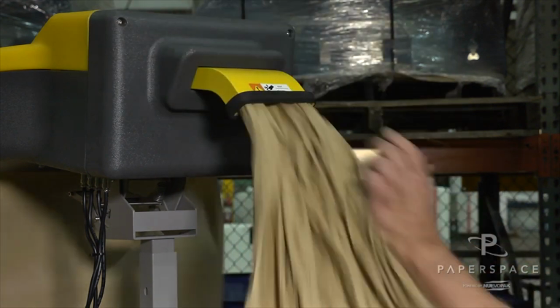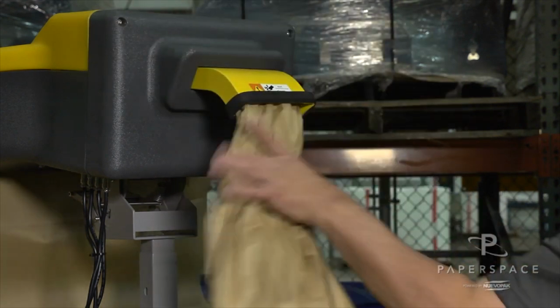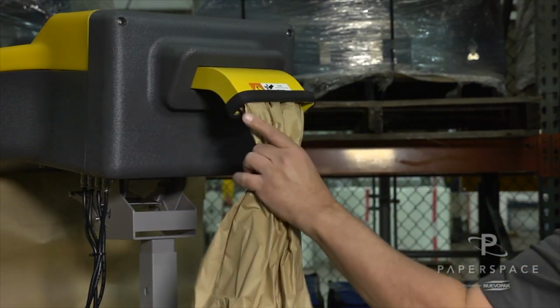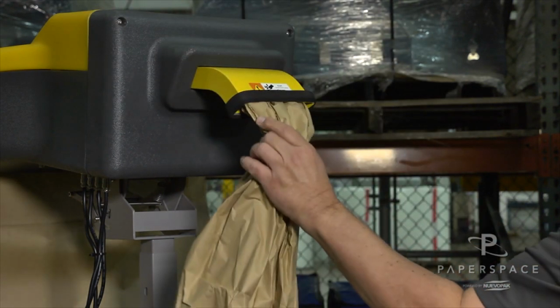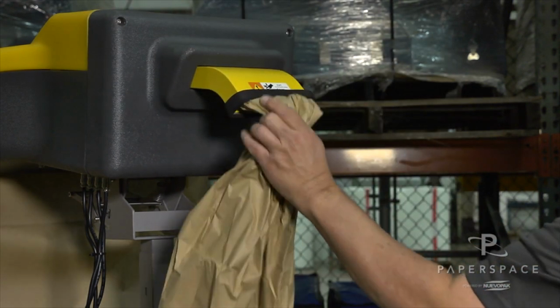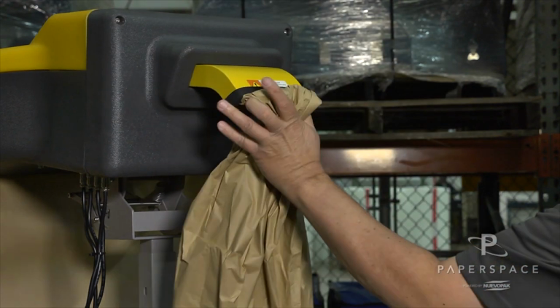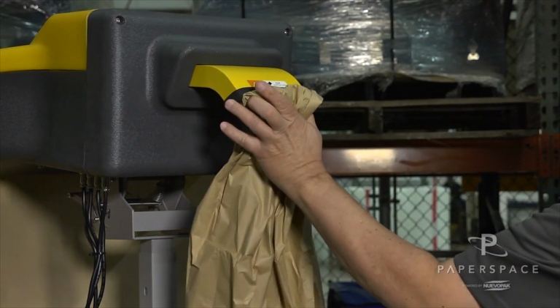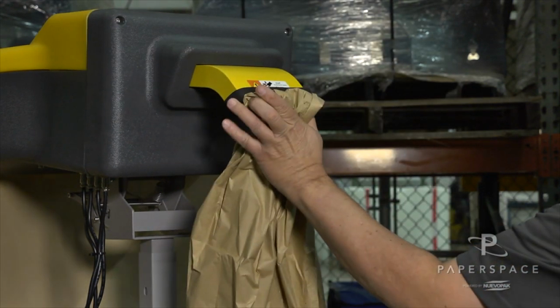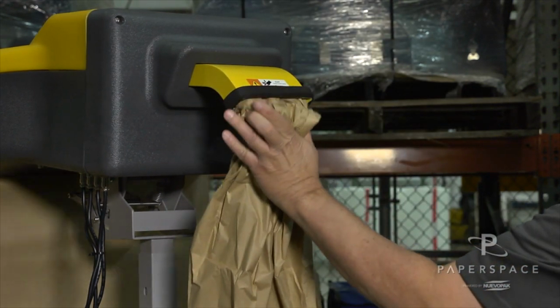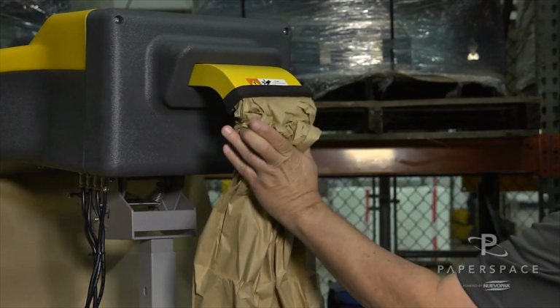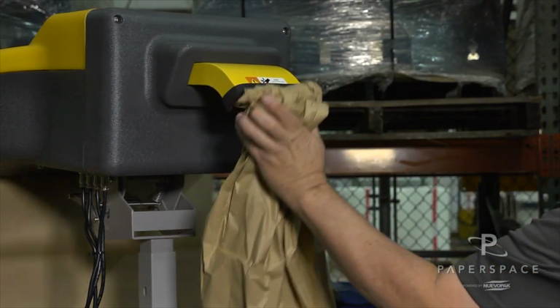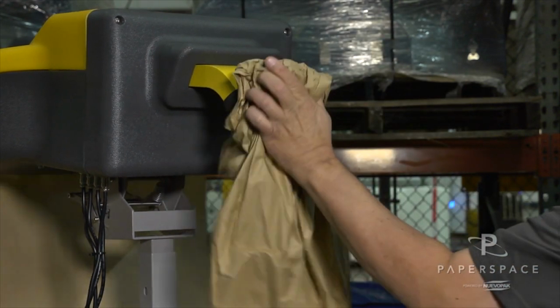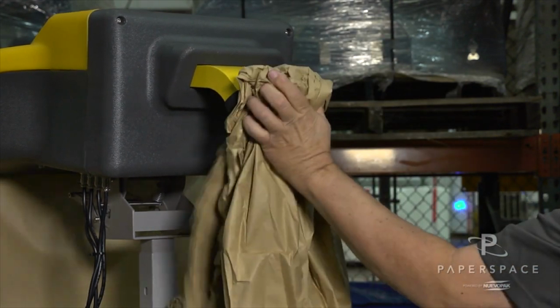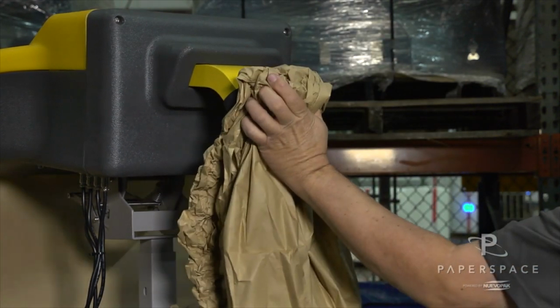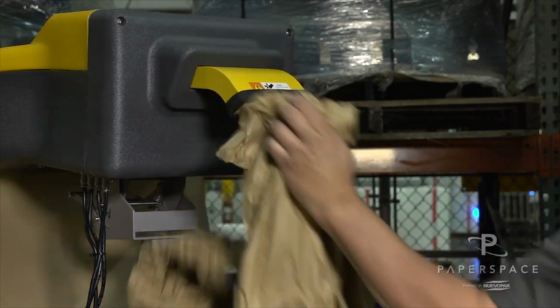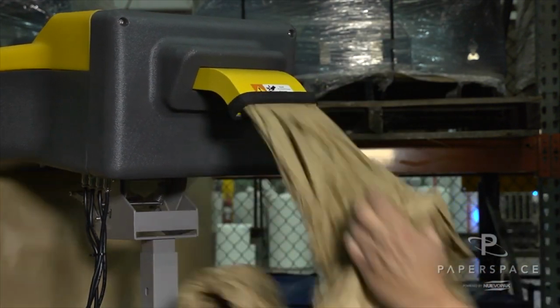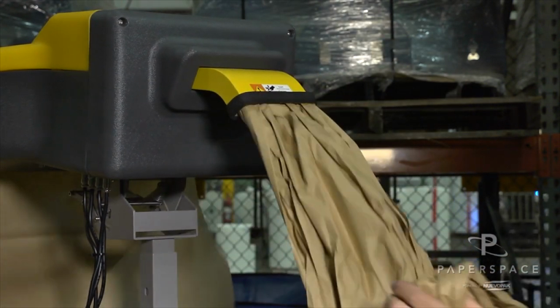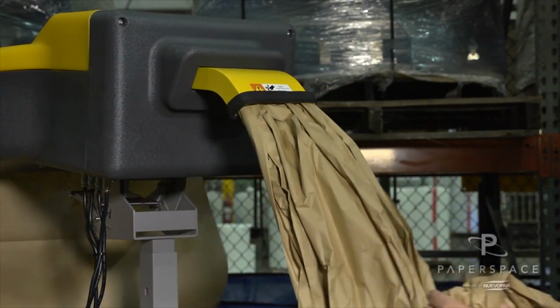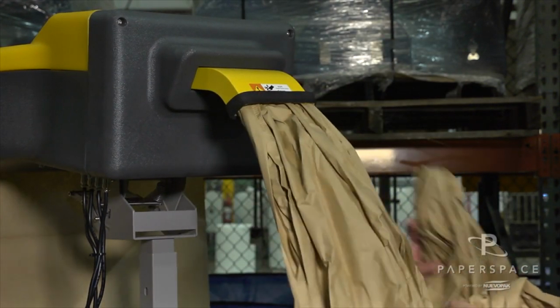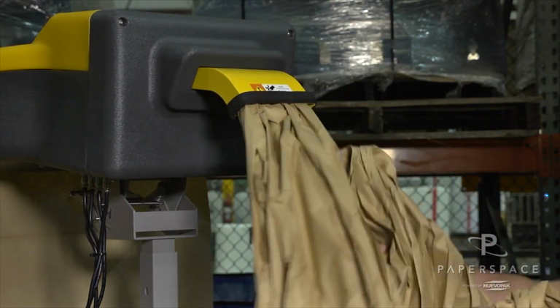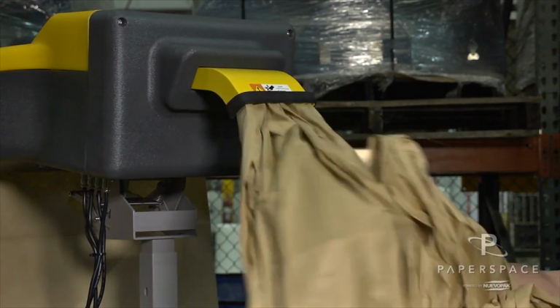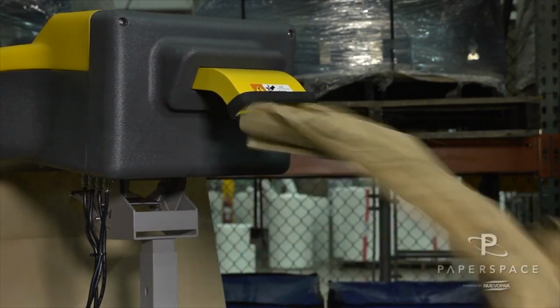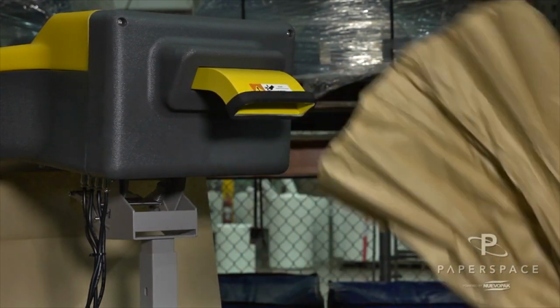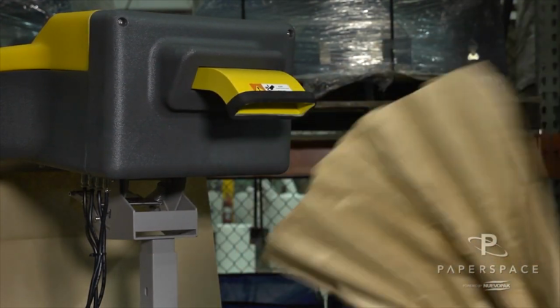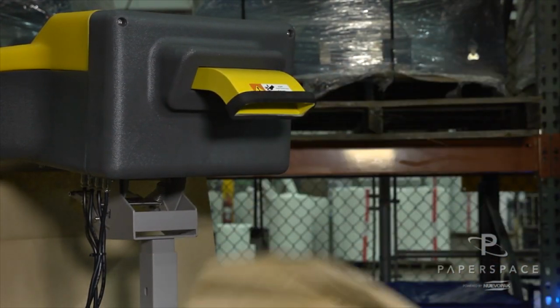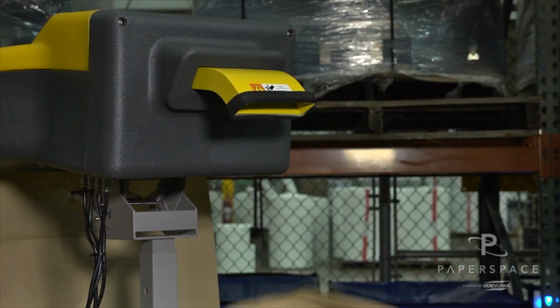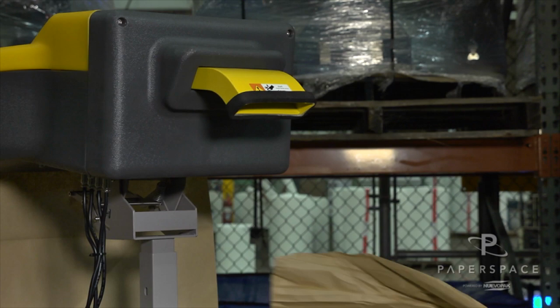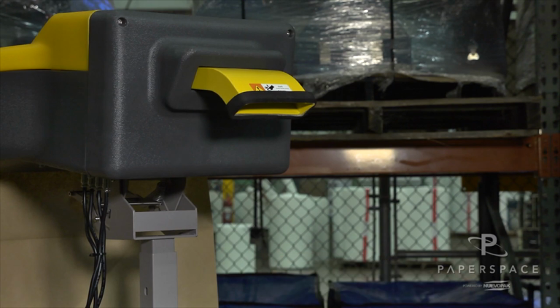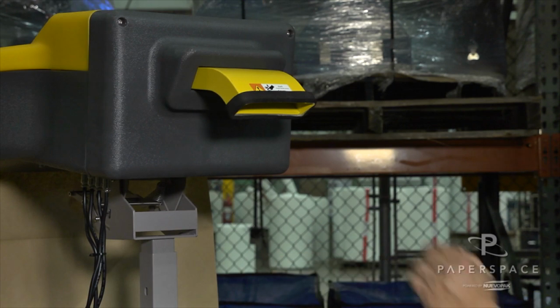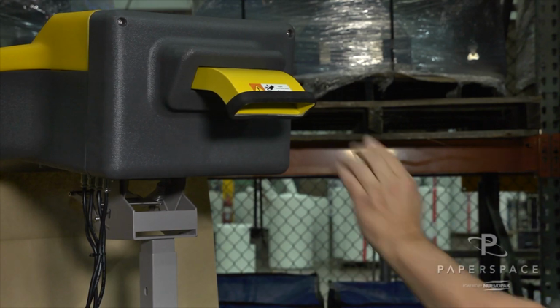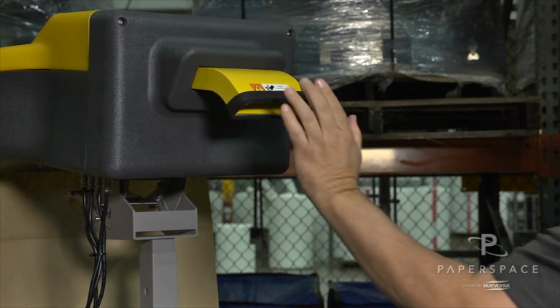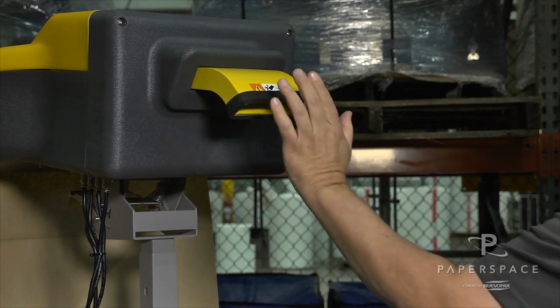This system is just as hard to jam as the smaller XFIL system — almost impossible.